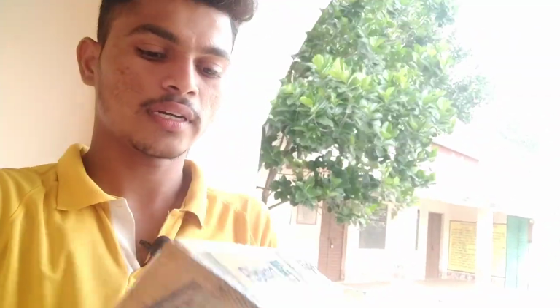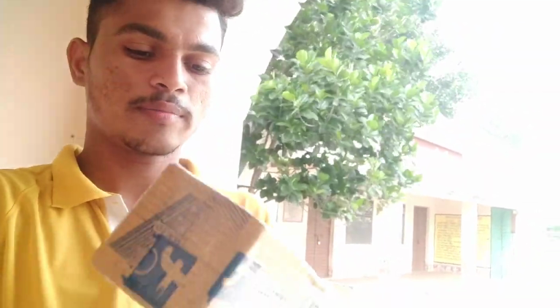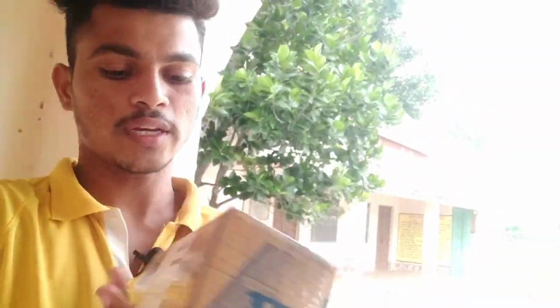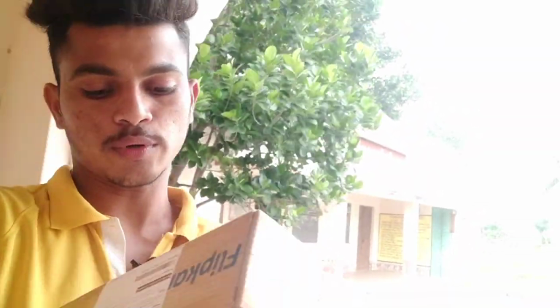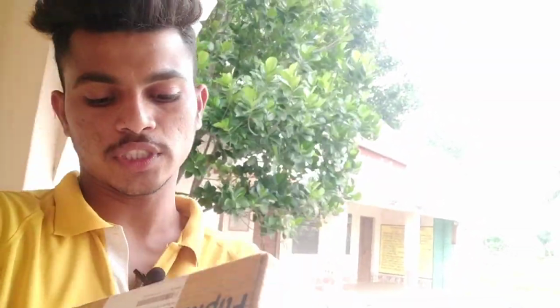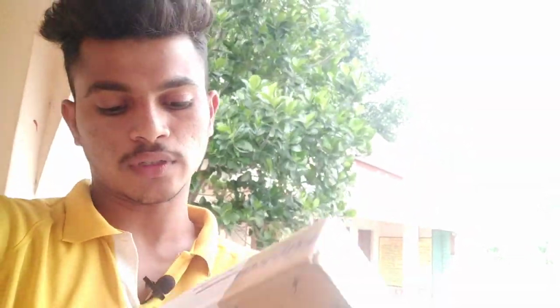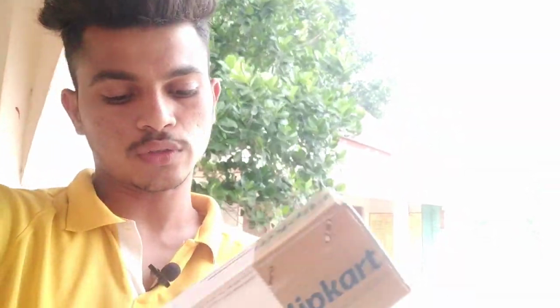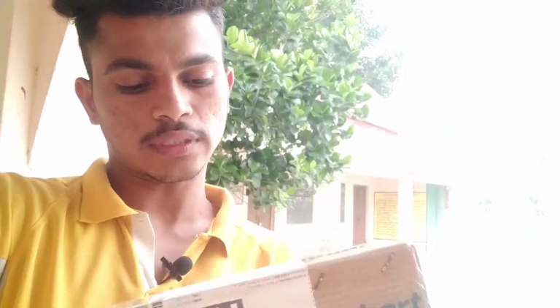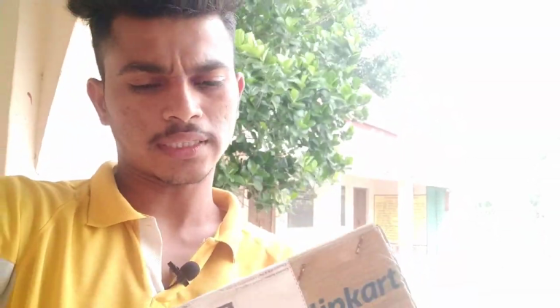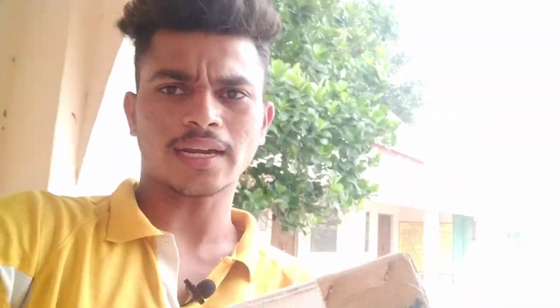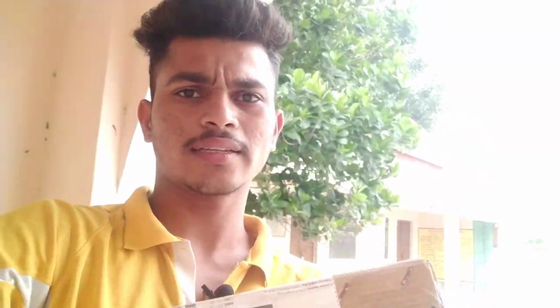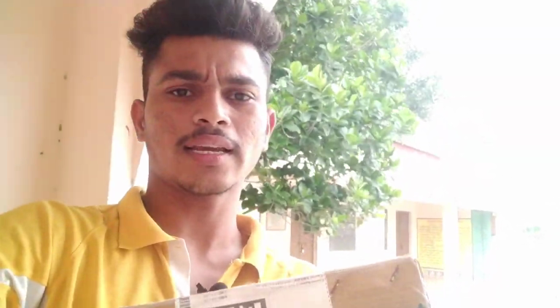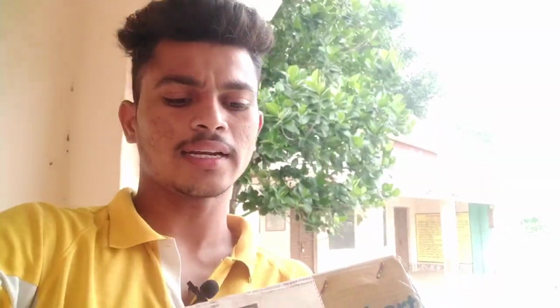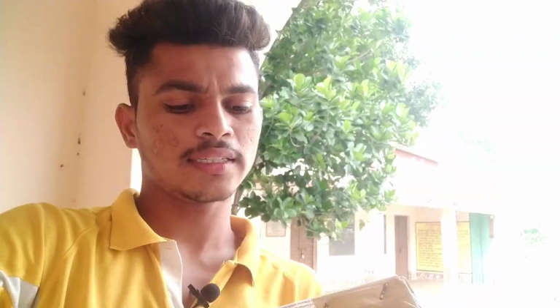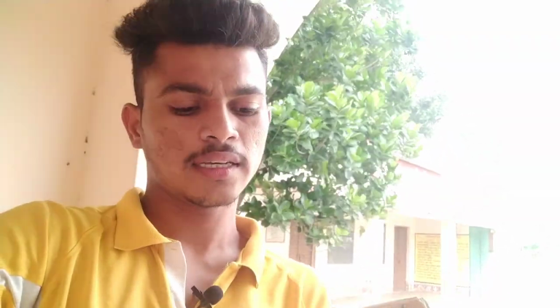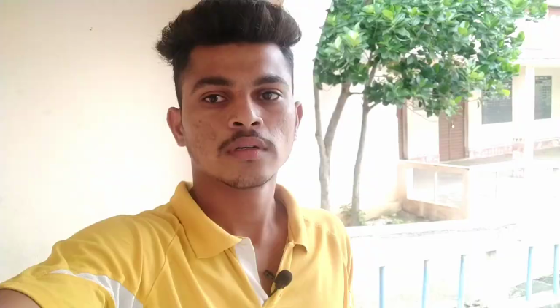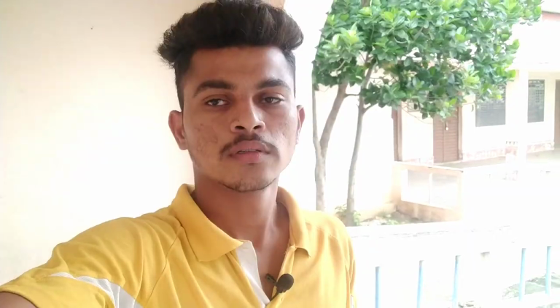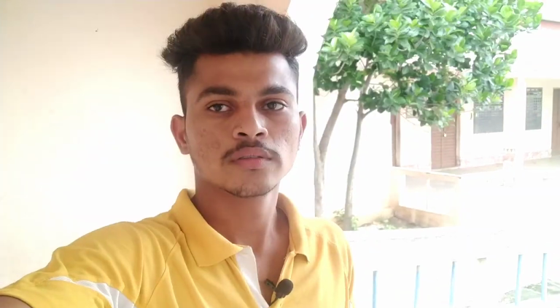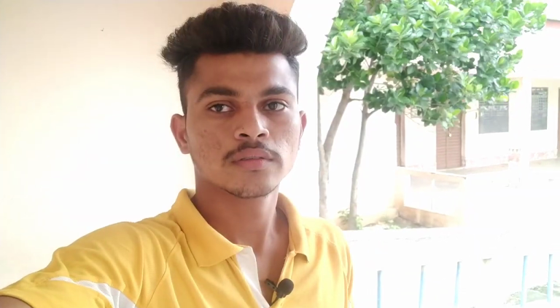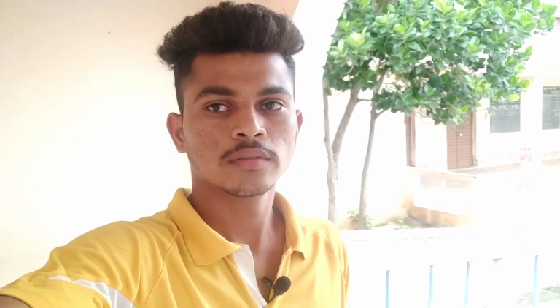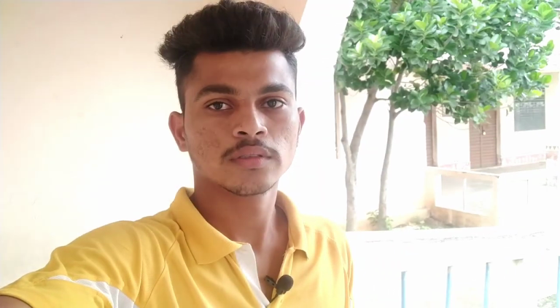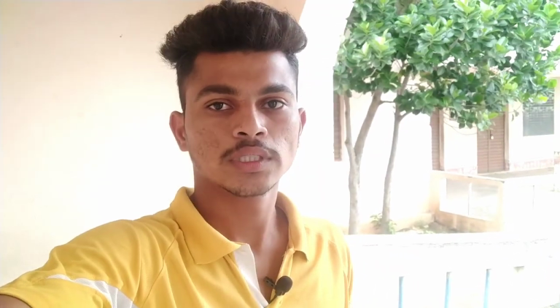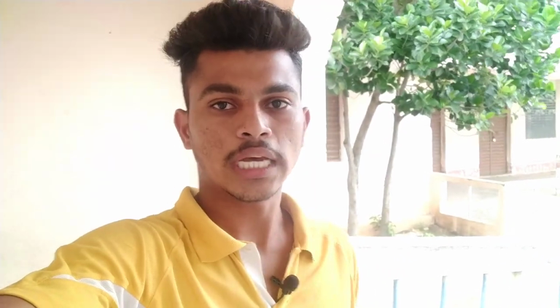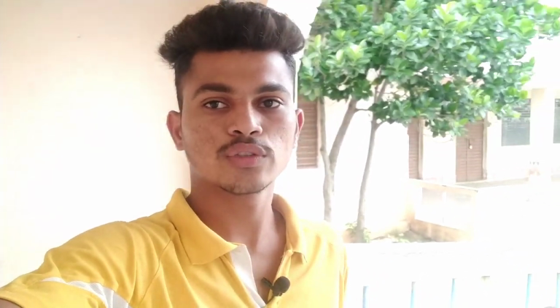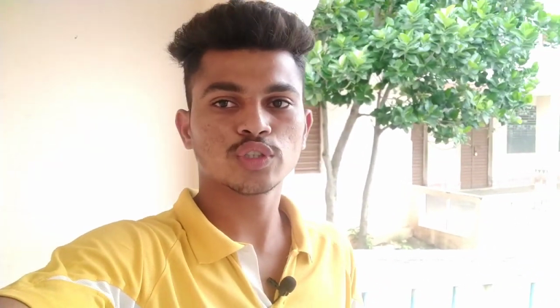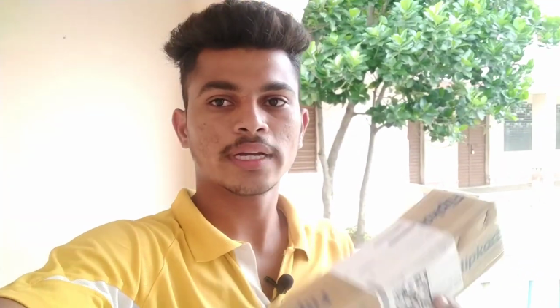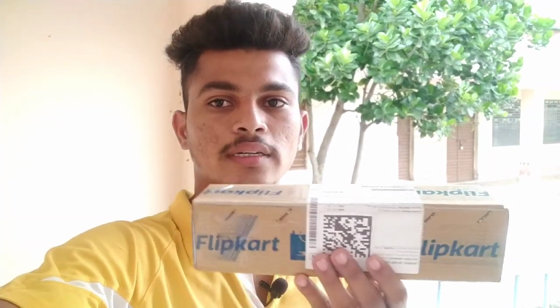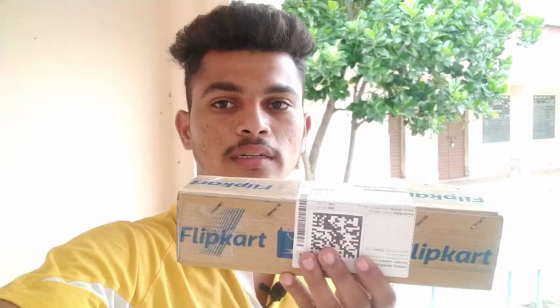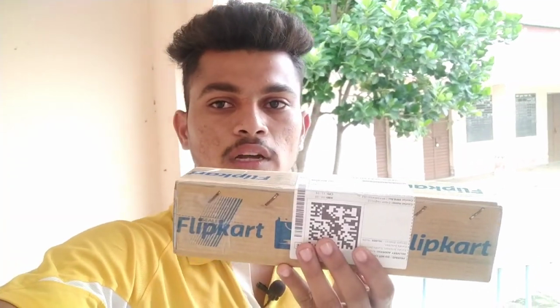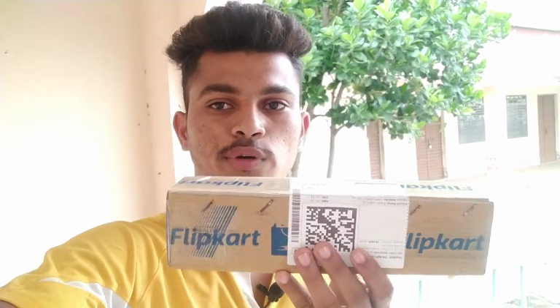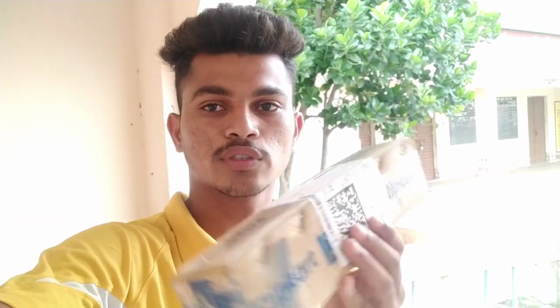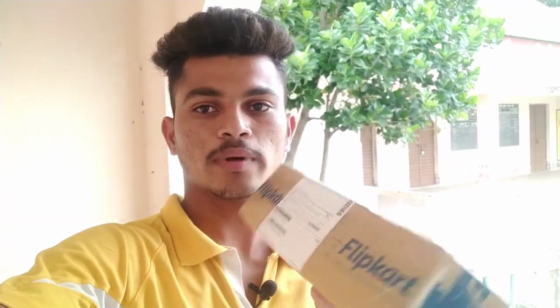It's been 7-8 days since it arrived. Let's go, let's unbox it.